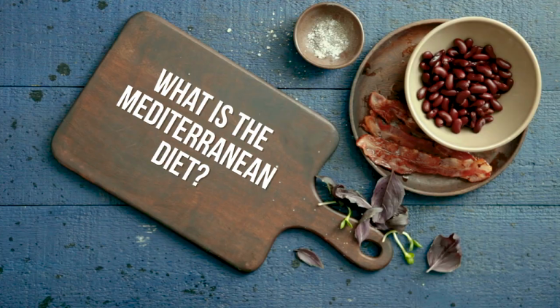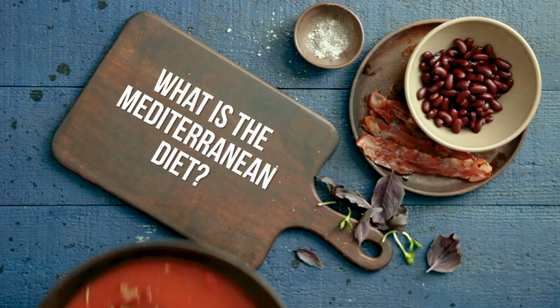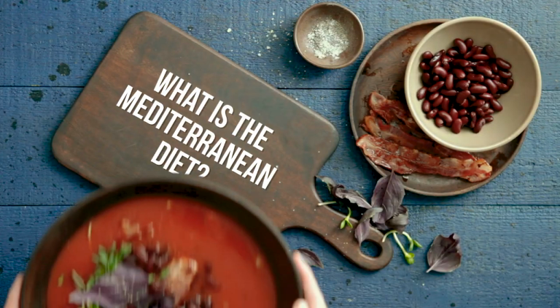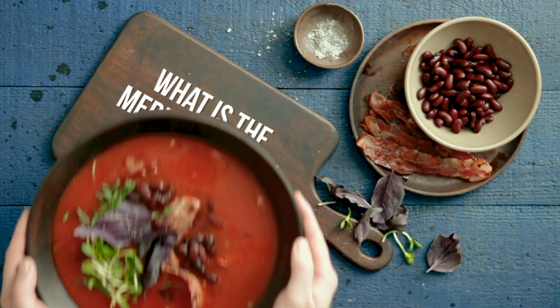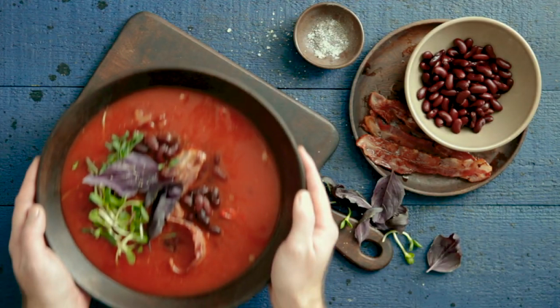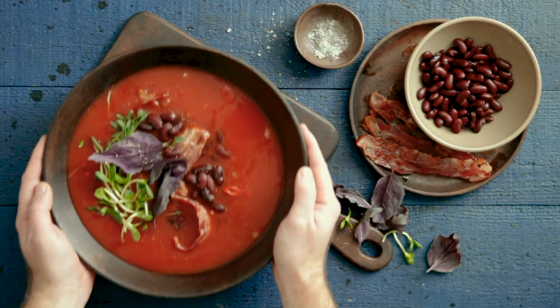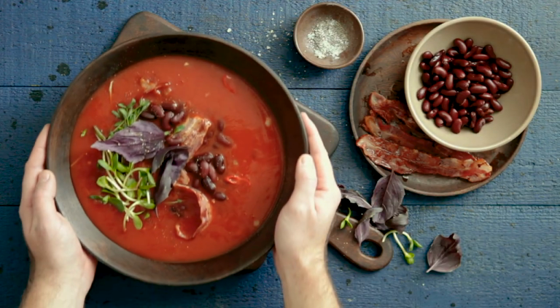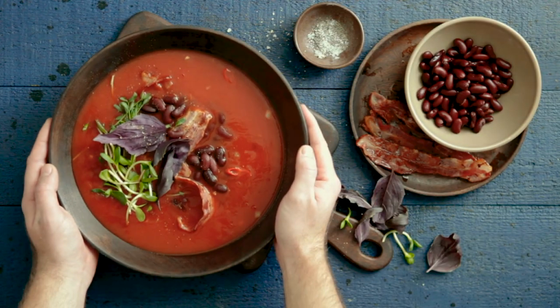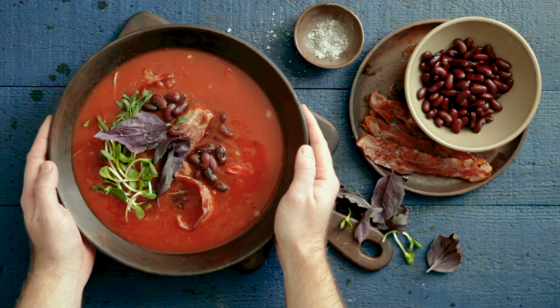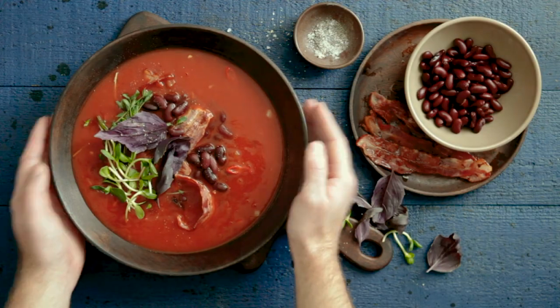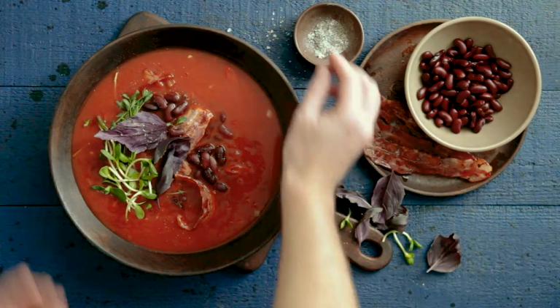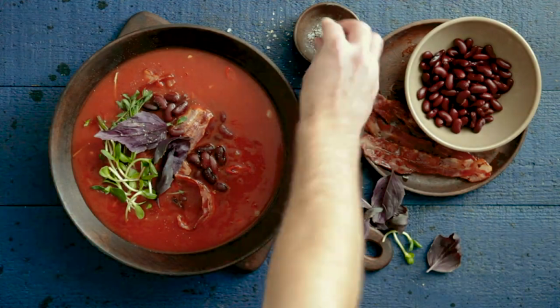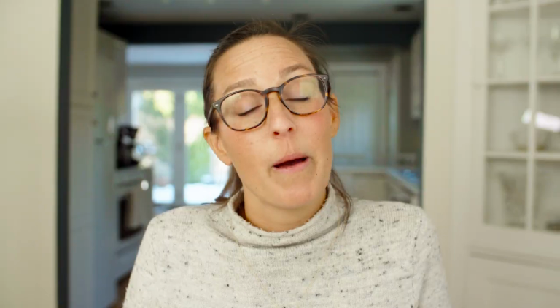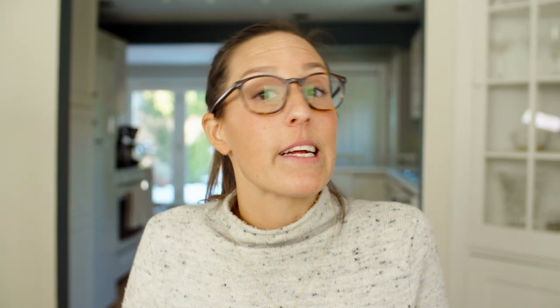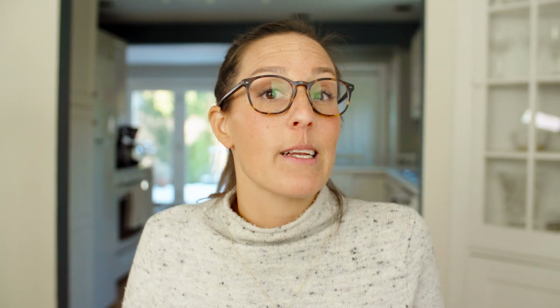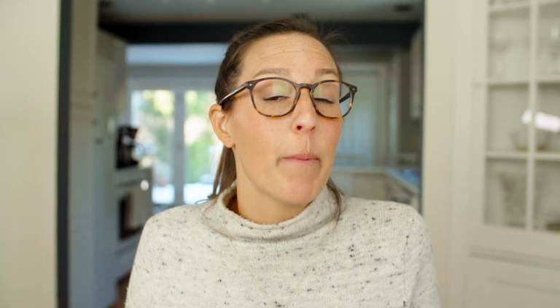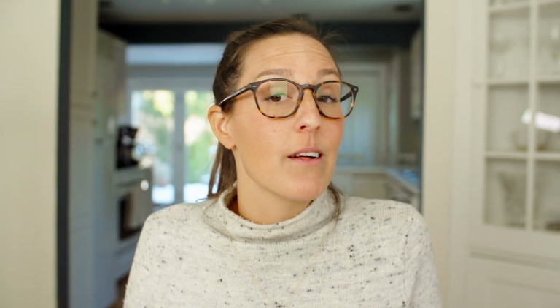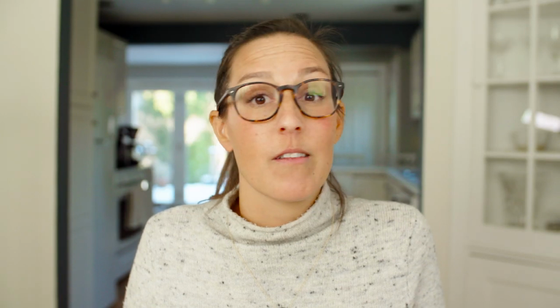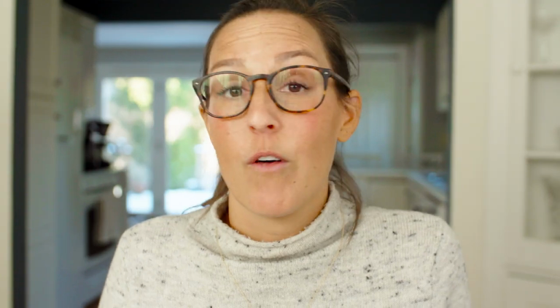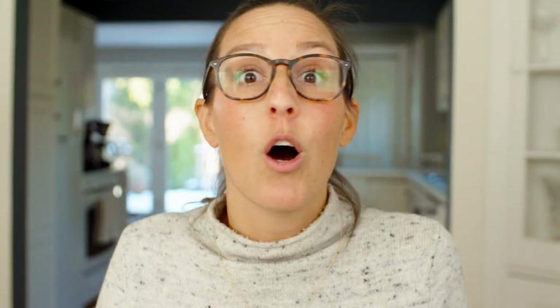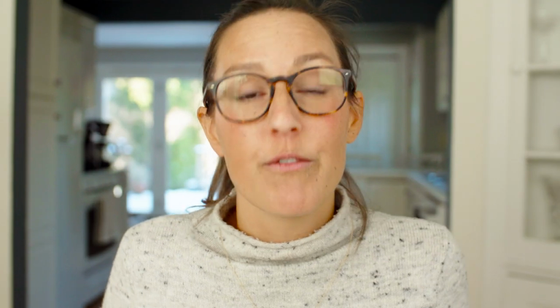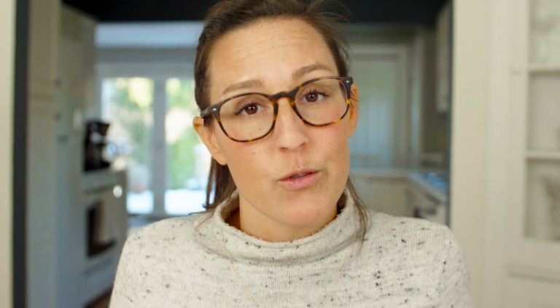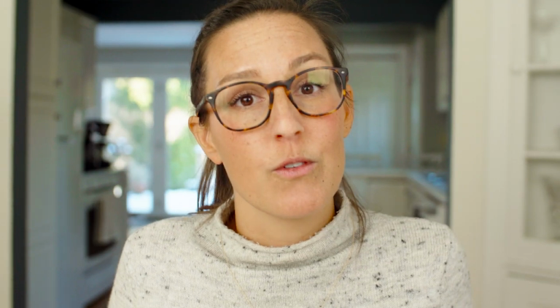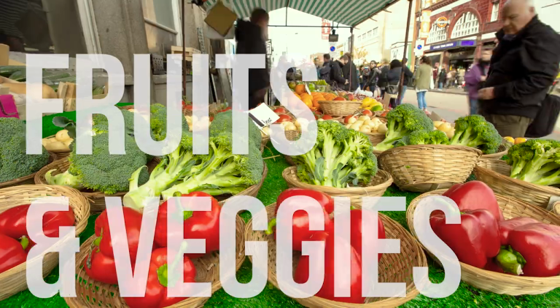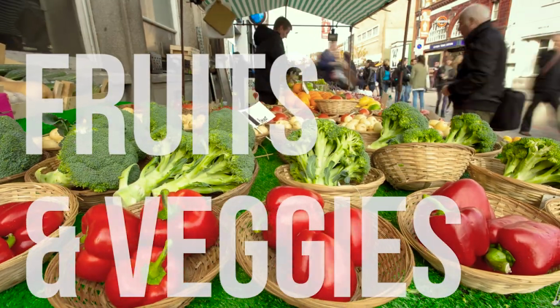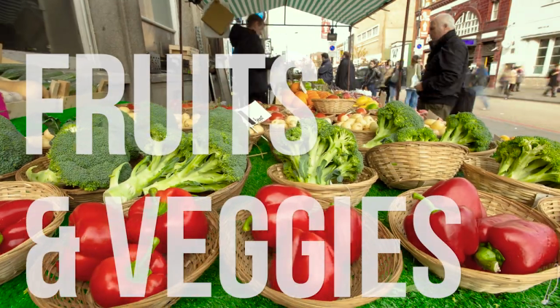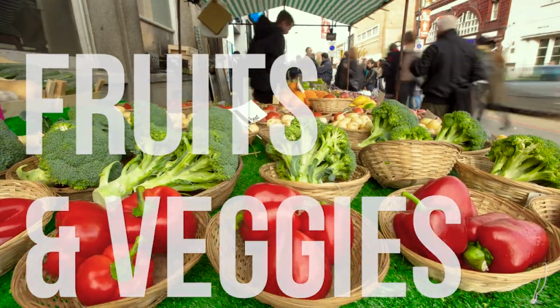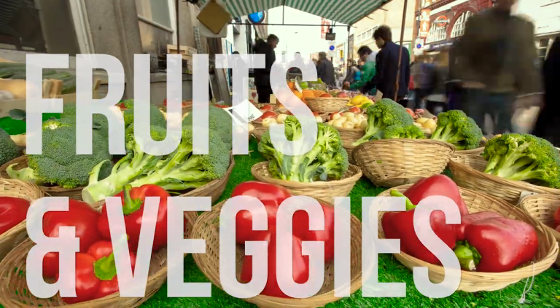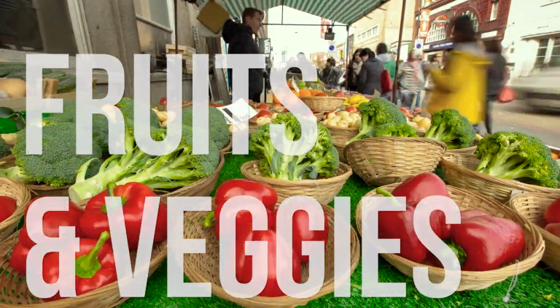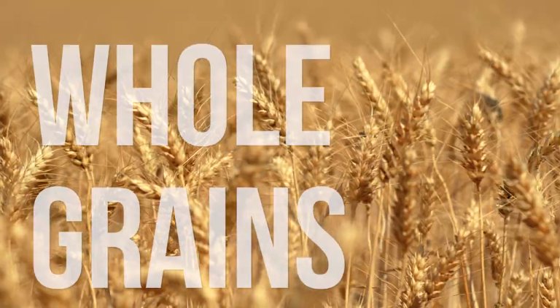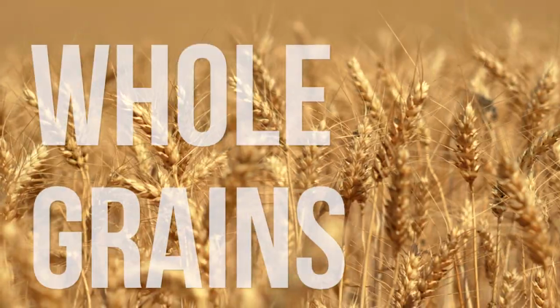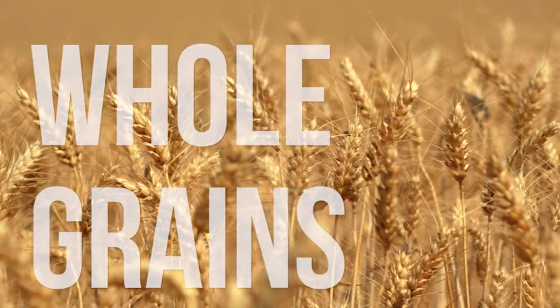So what is the Mediterranean diet? It's all about eating a balance of all foods — plenty of fruits and veggies, whole grains,